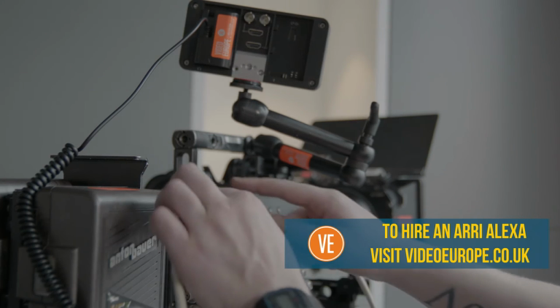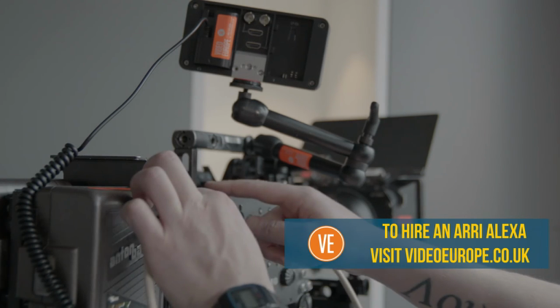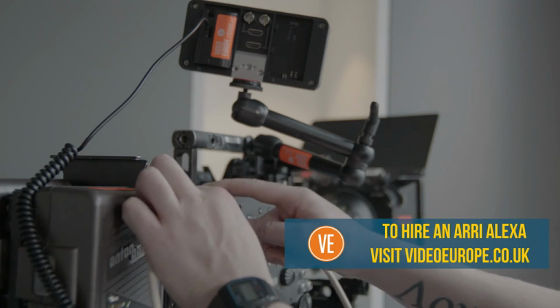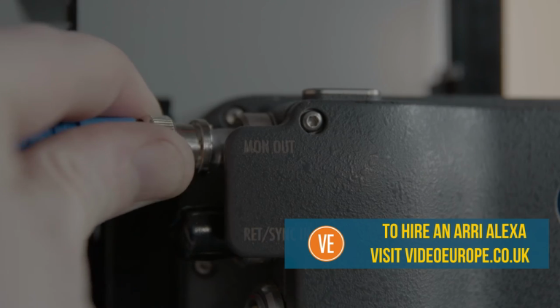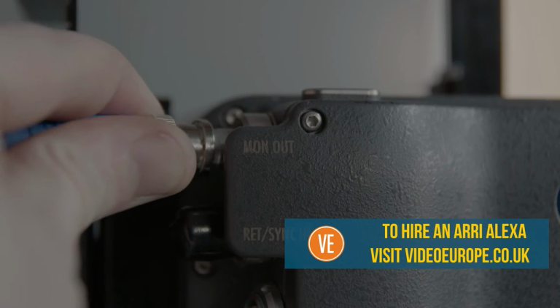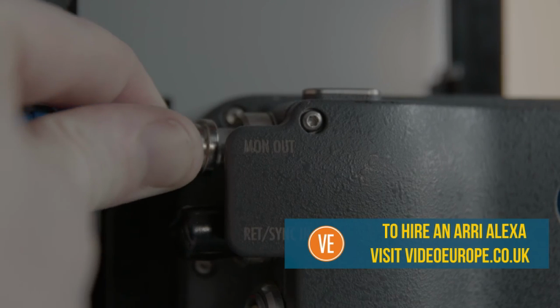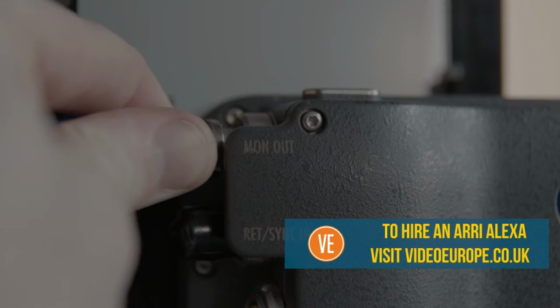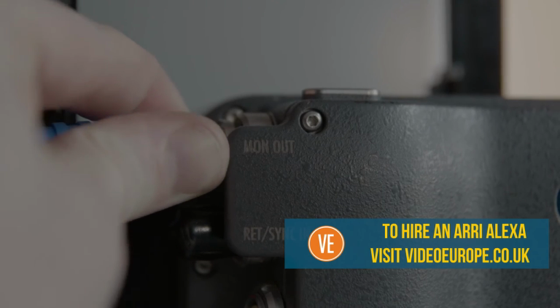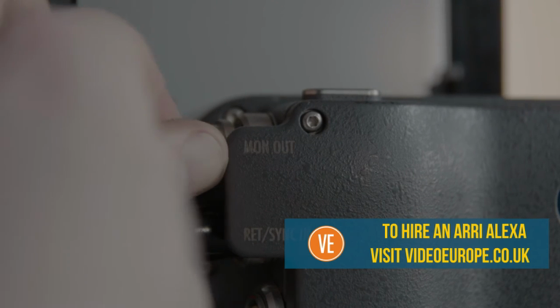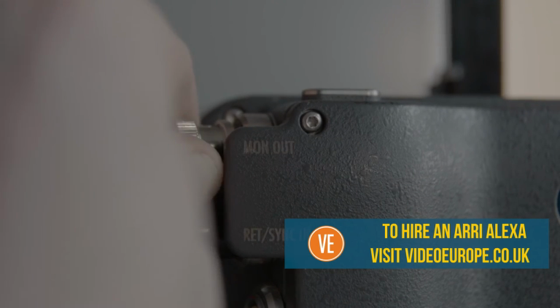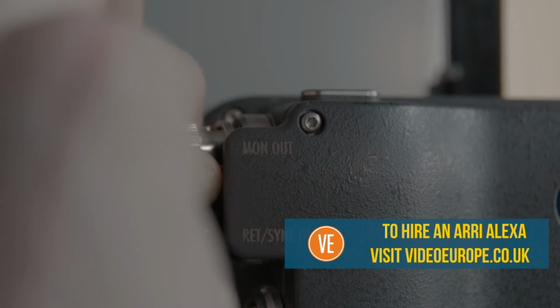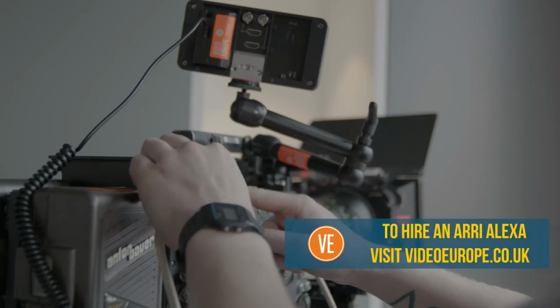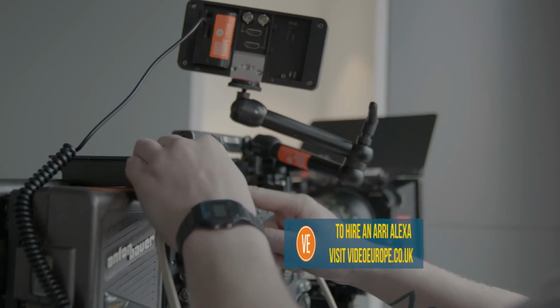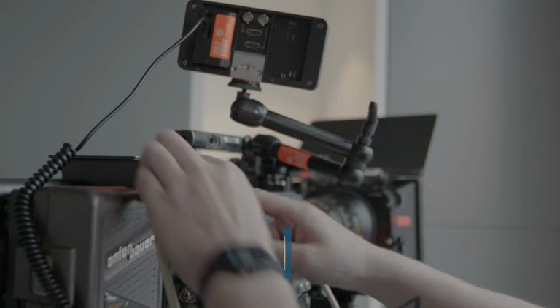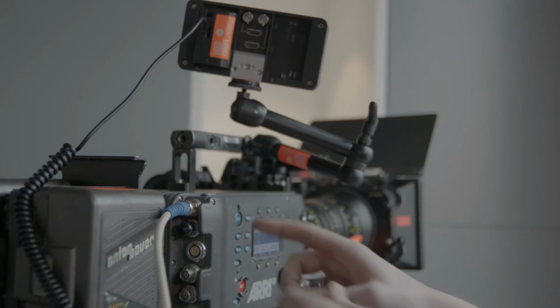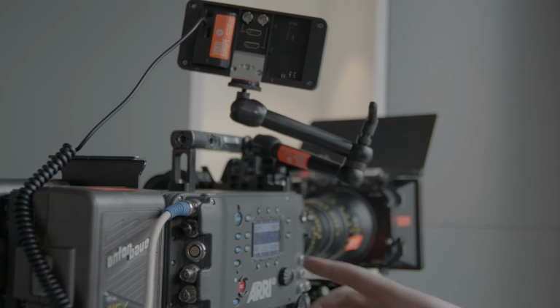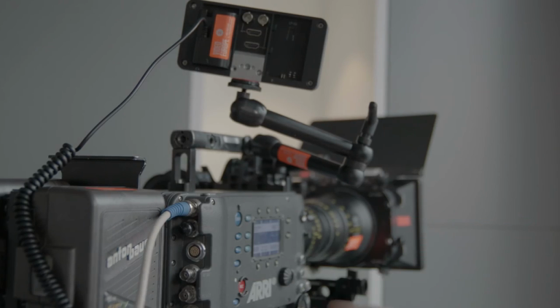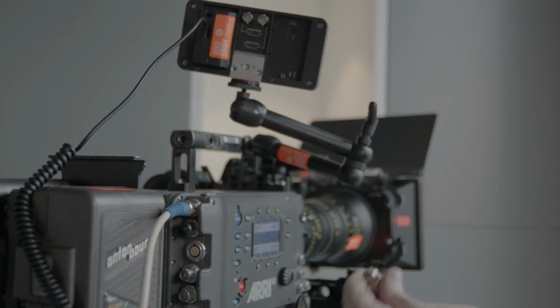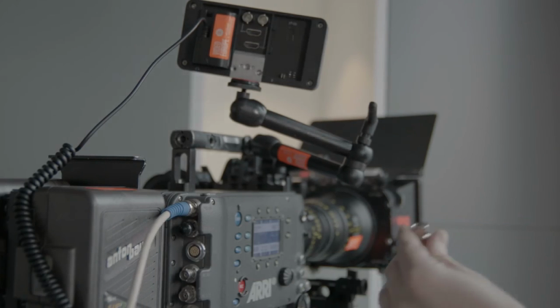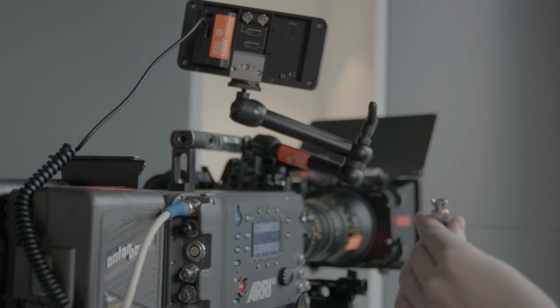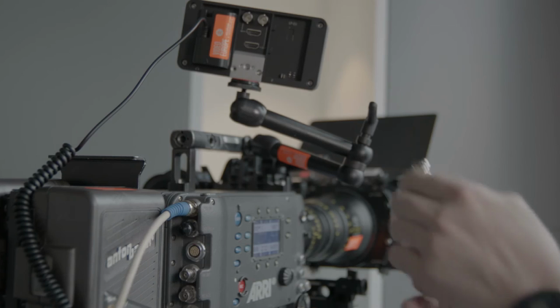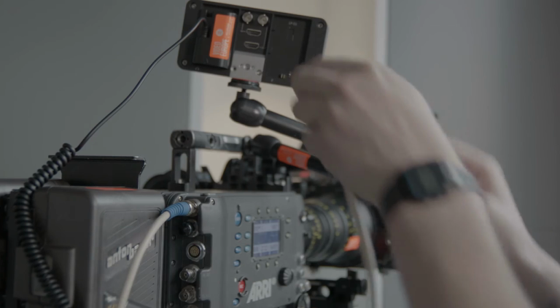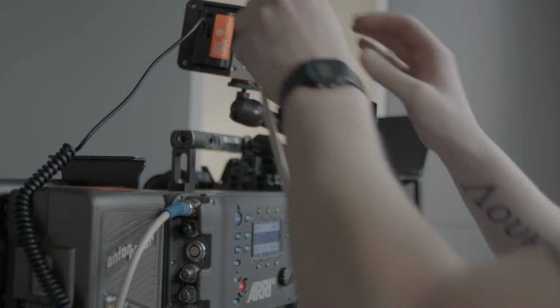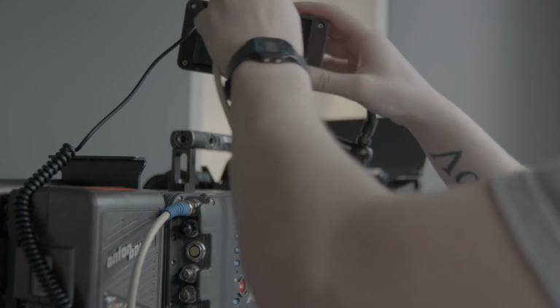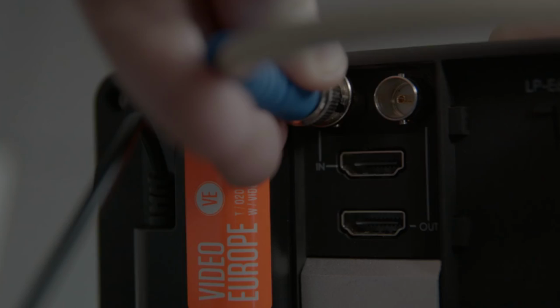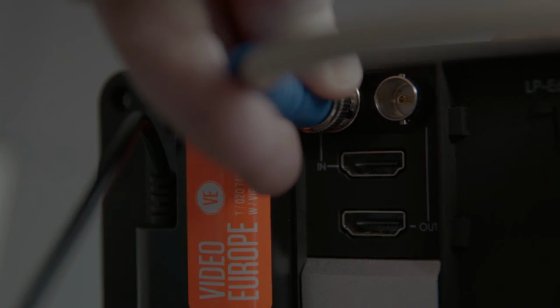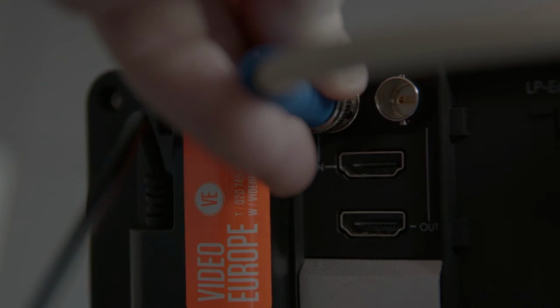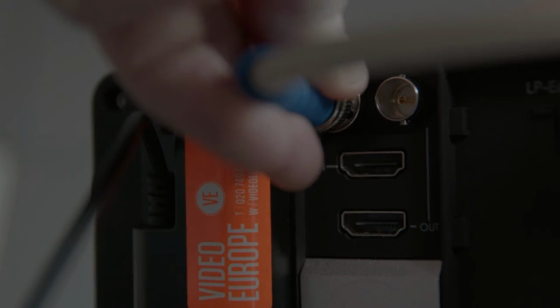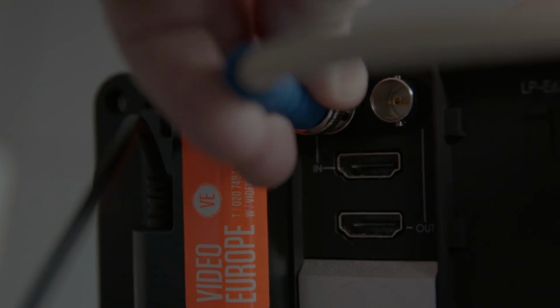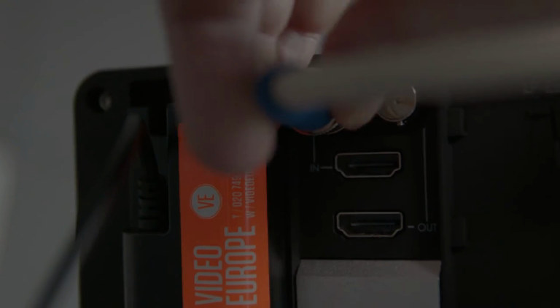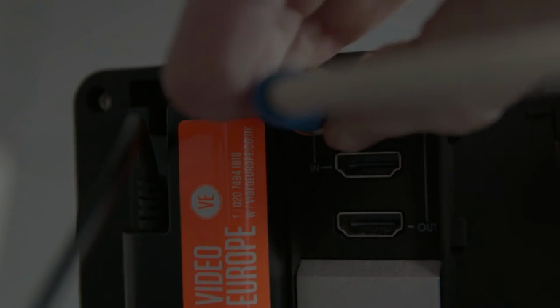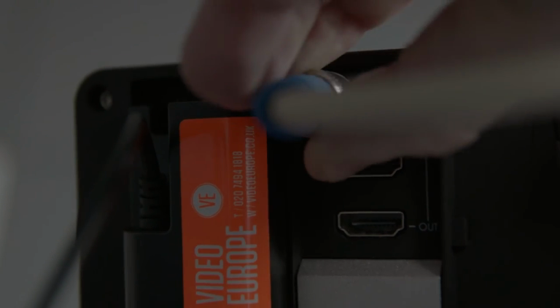Lastly, plug in the BNC cable into the MON-OUT at the back of the Alexa and IN at the back of the monitor.